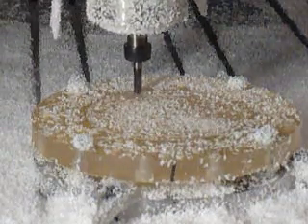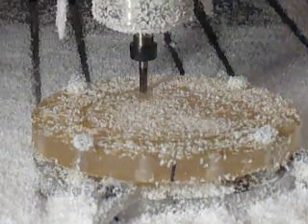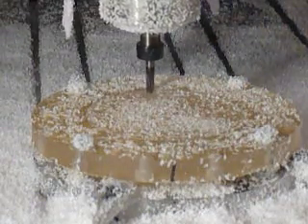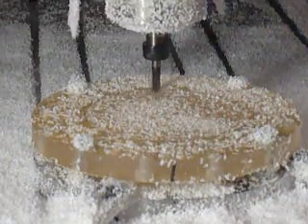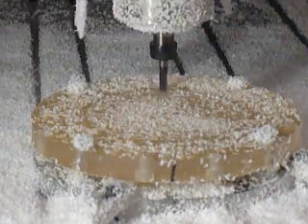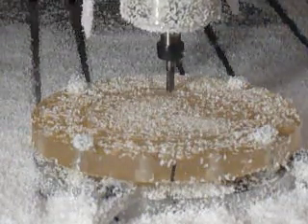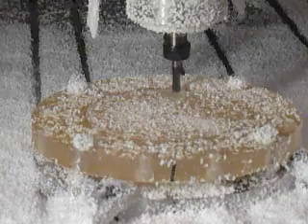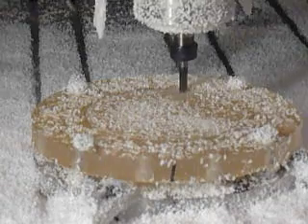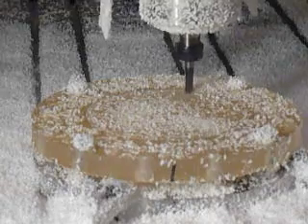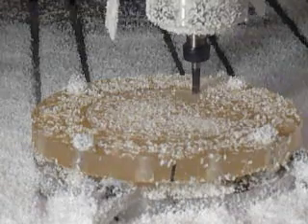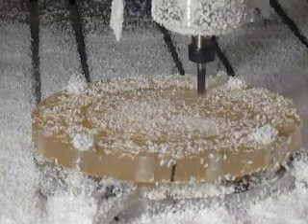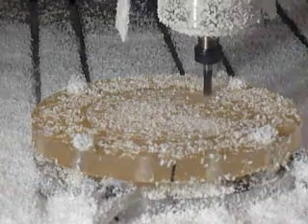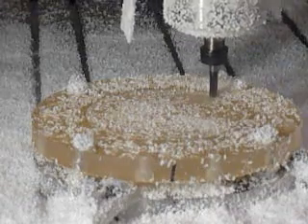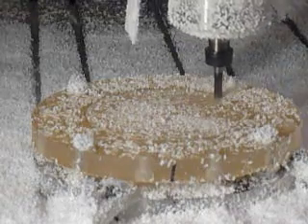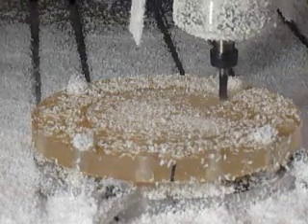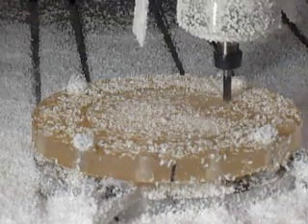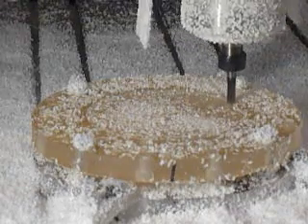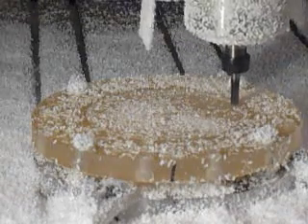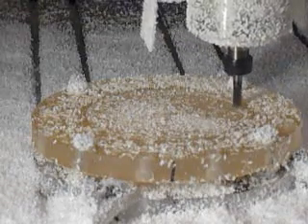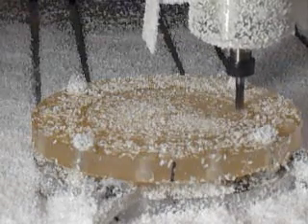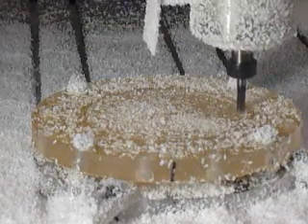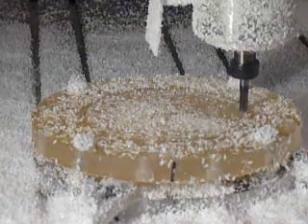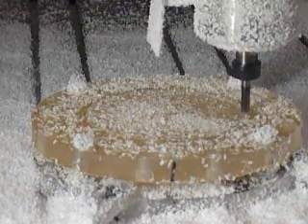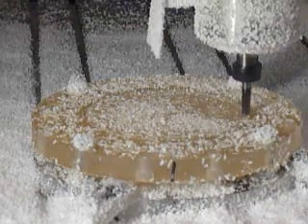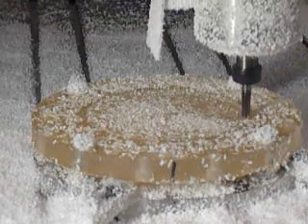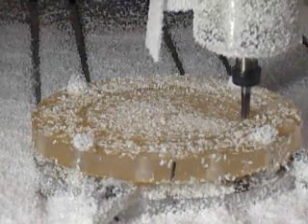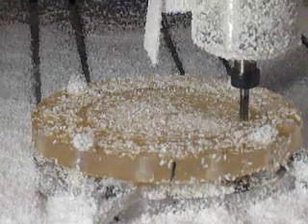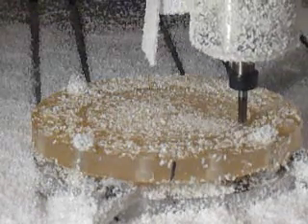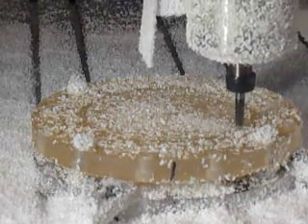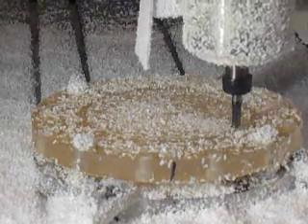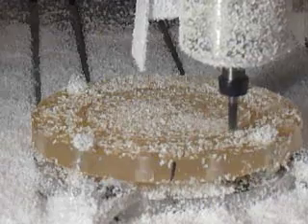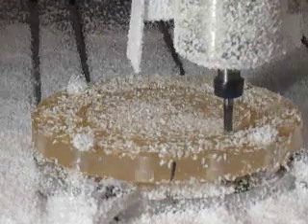The spindle speed is up to about maybe 18,000 RPM — running good chips away there.